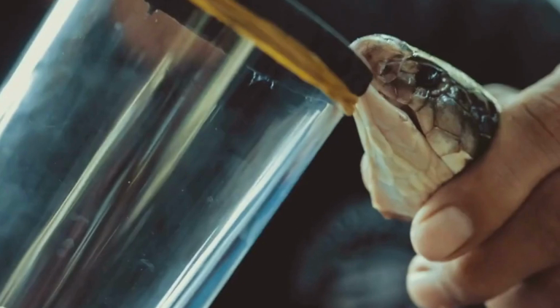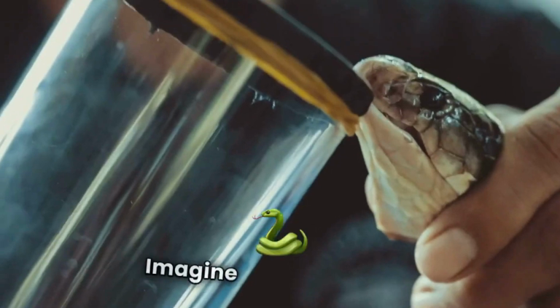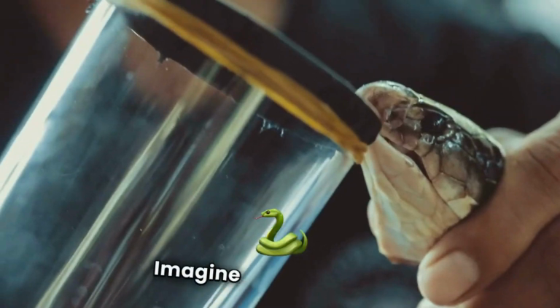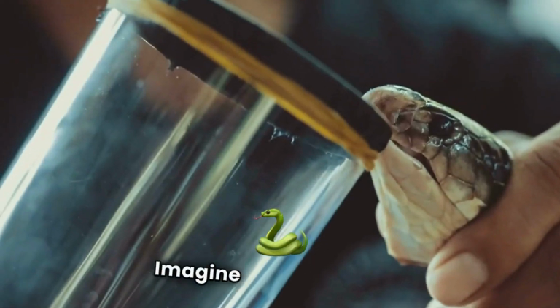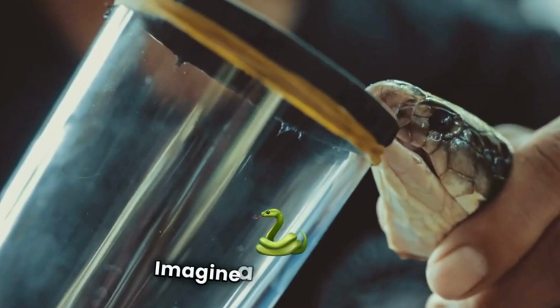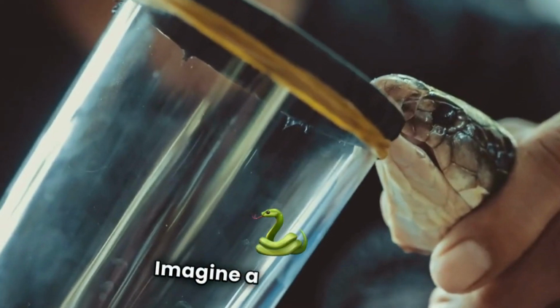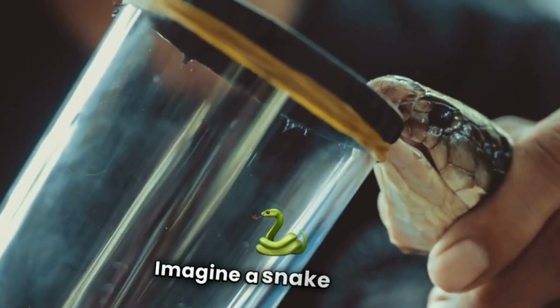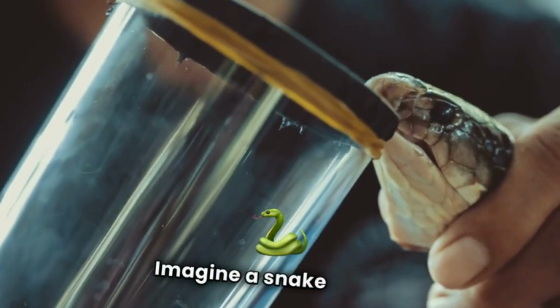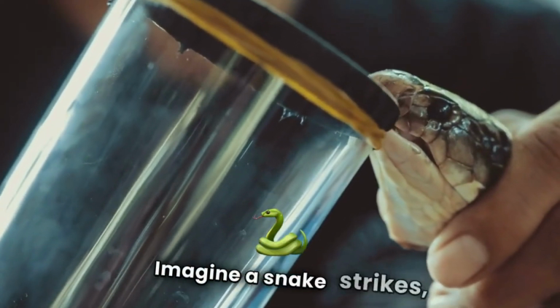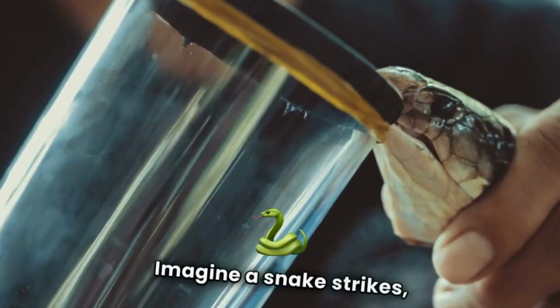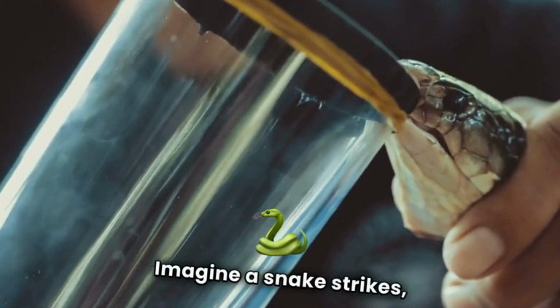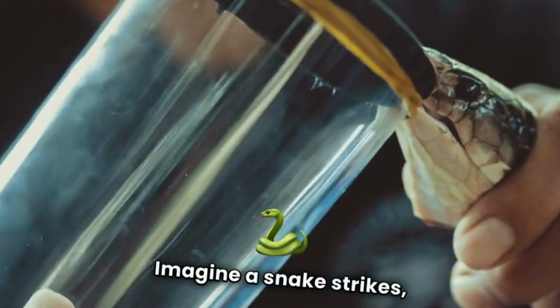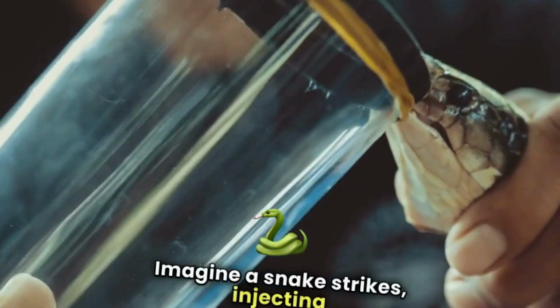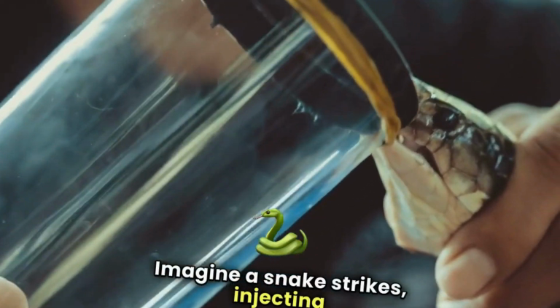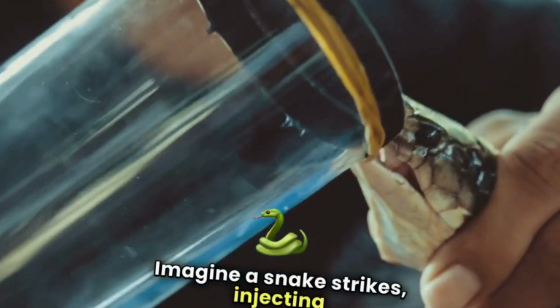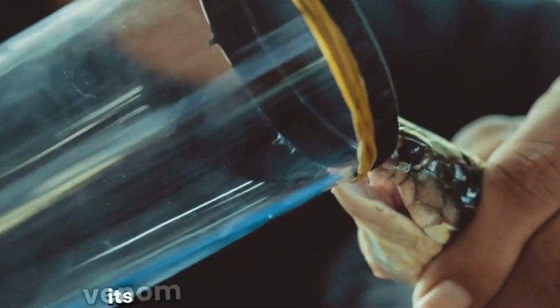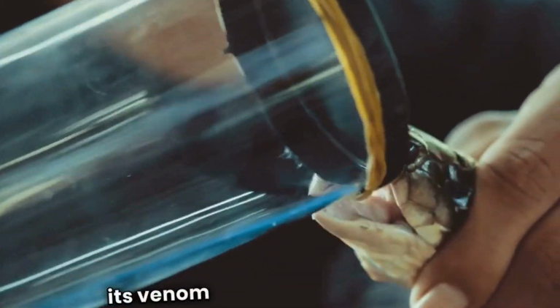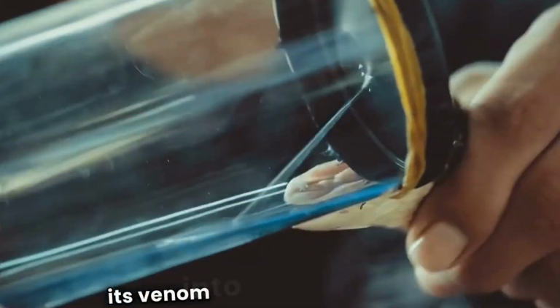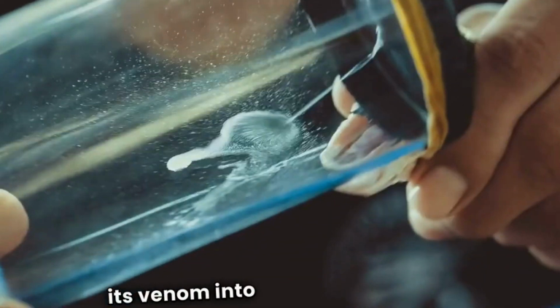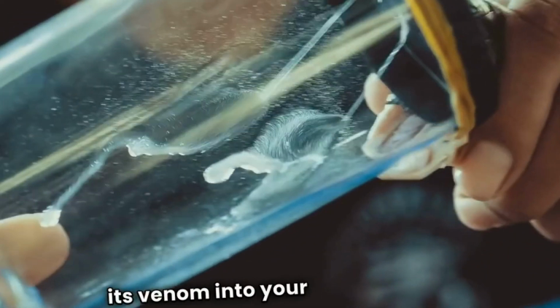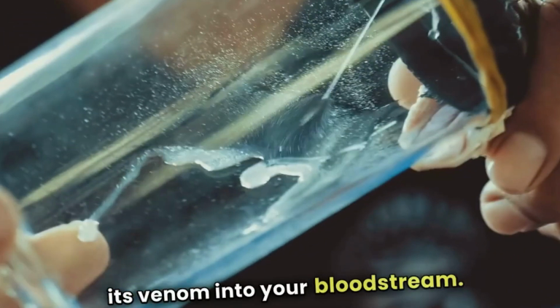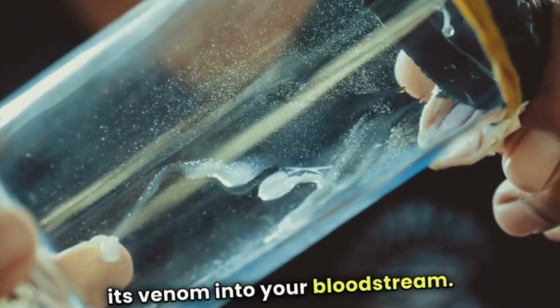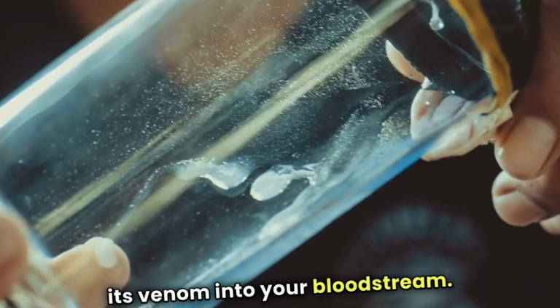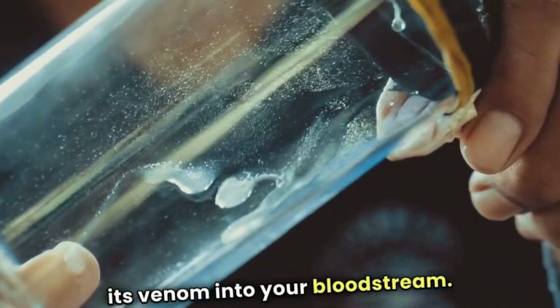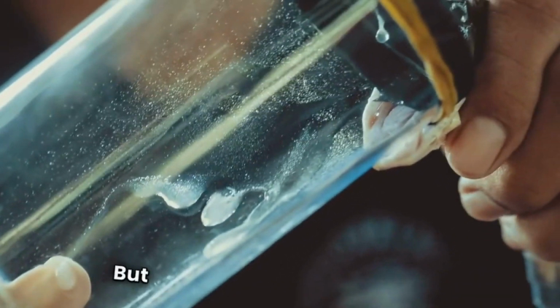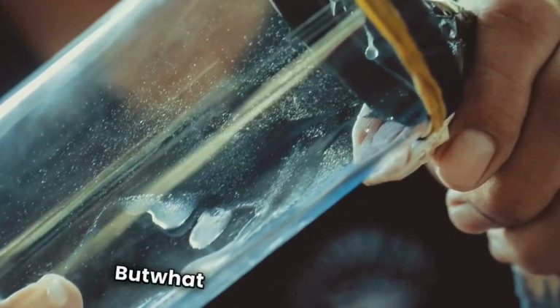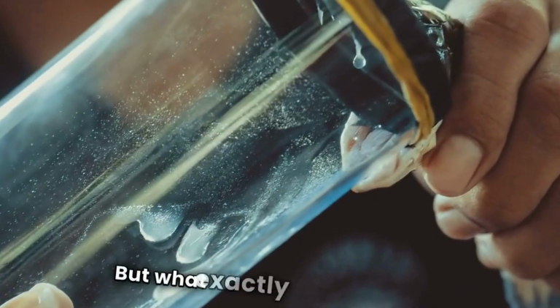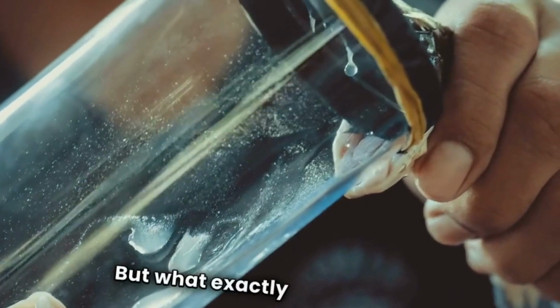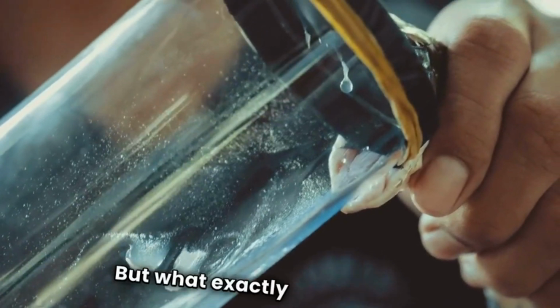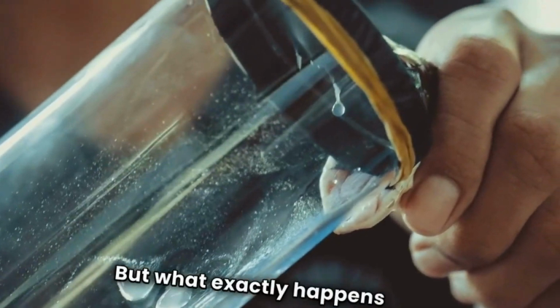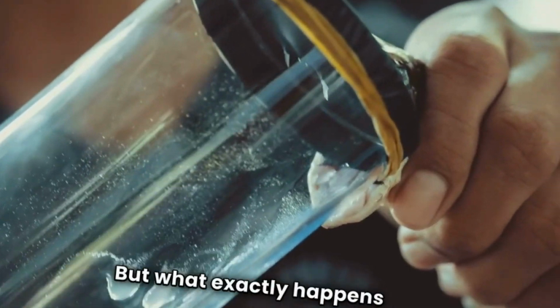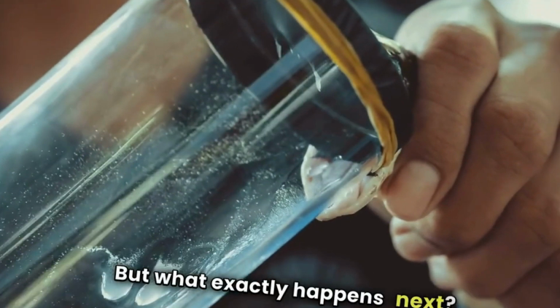Imagine this: a snake strikes, injecting its venom into your bloodstream. But what exactly happens next?